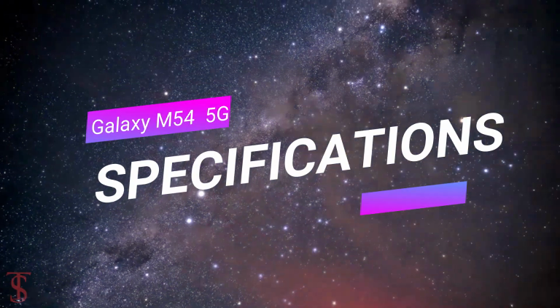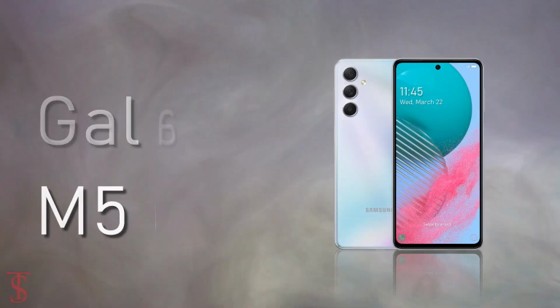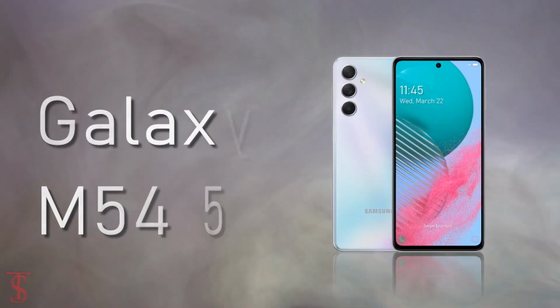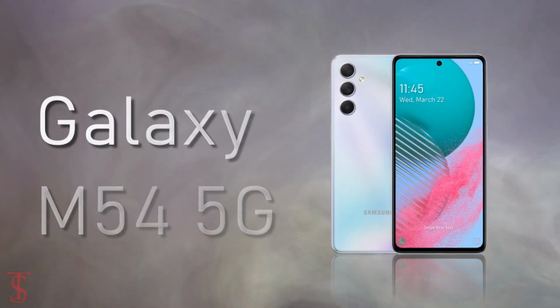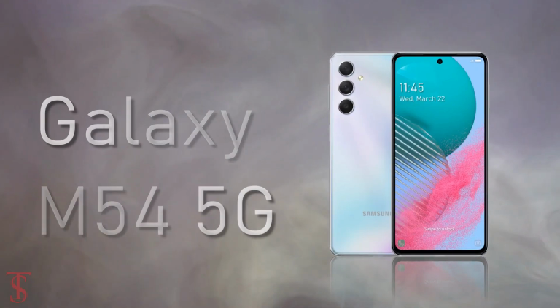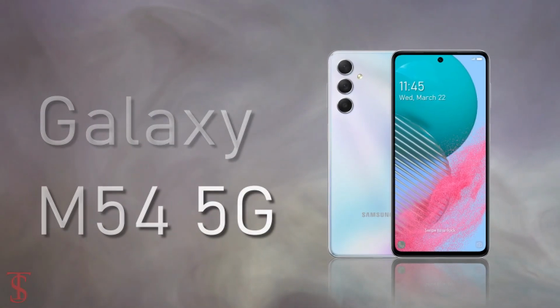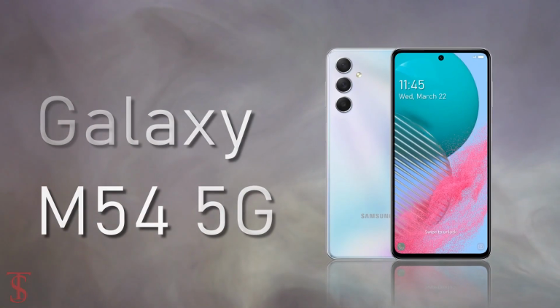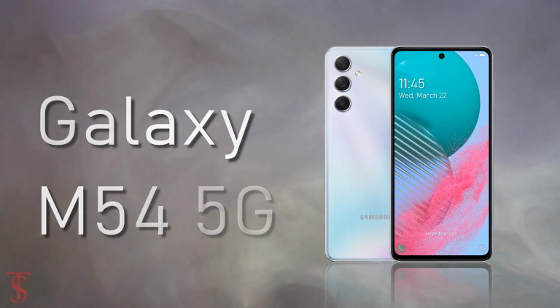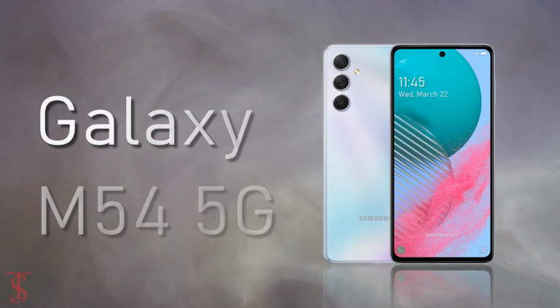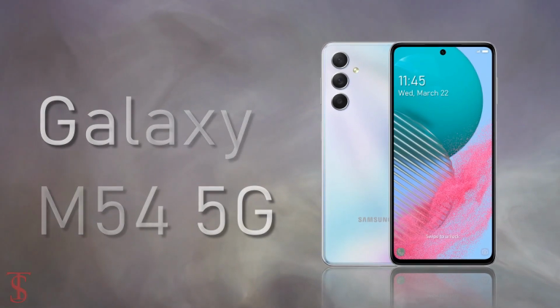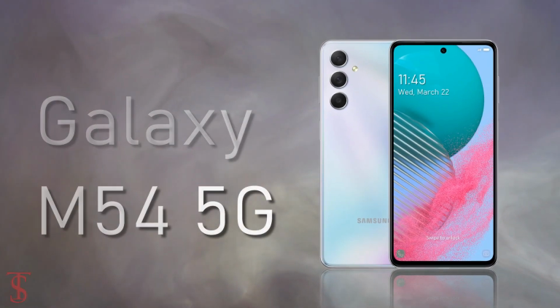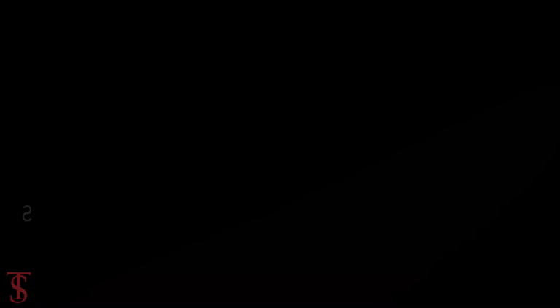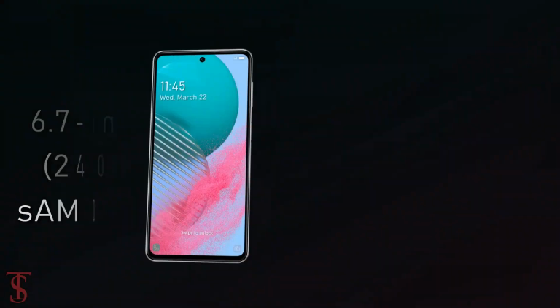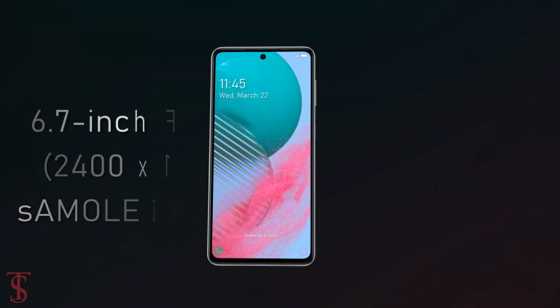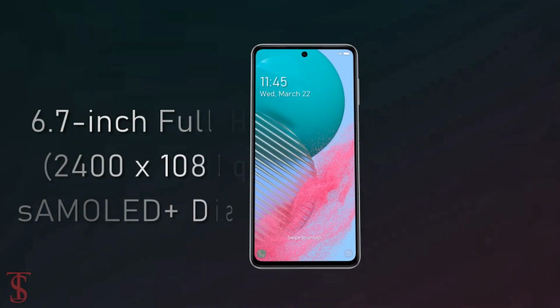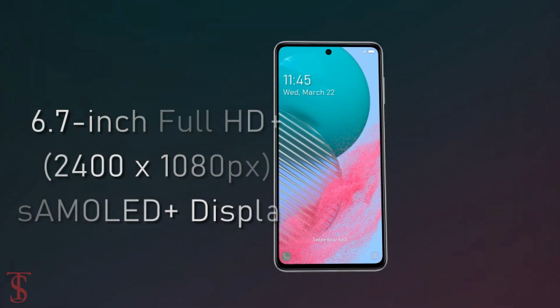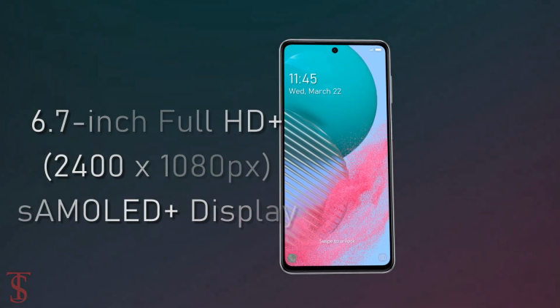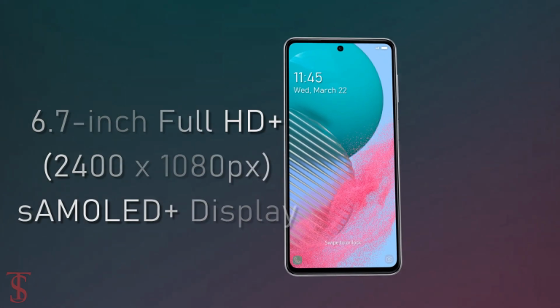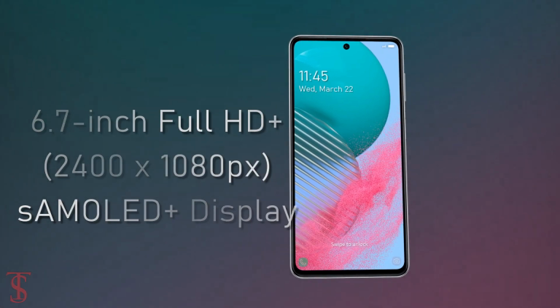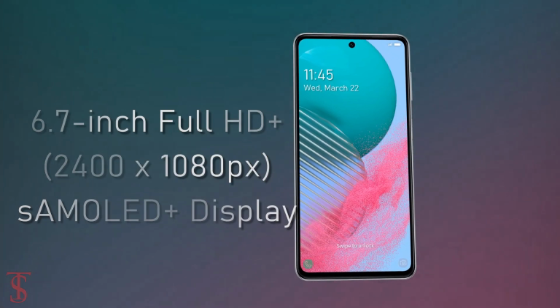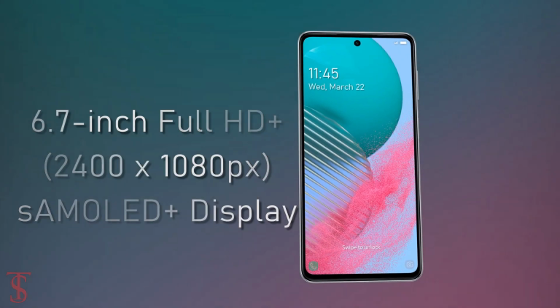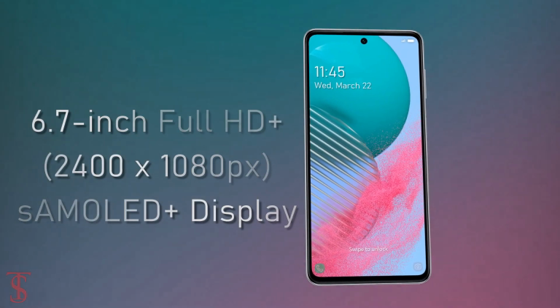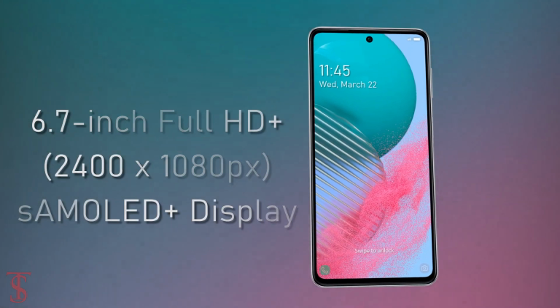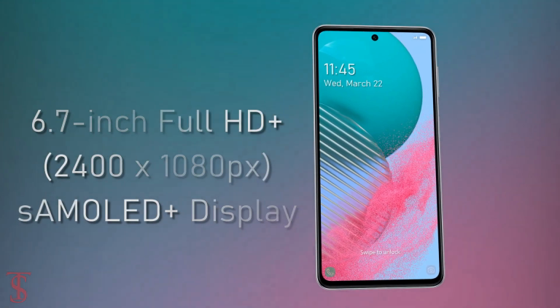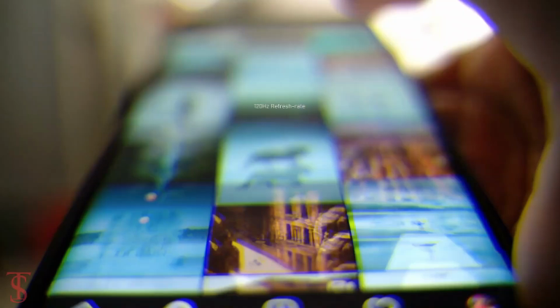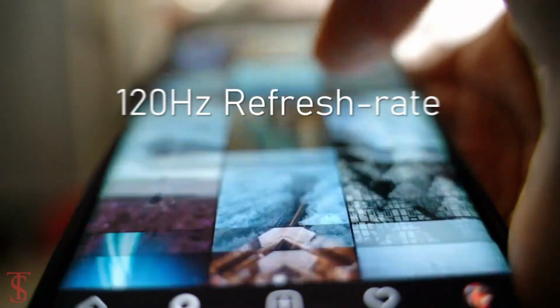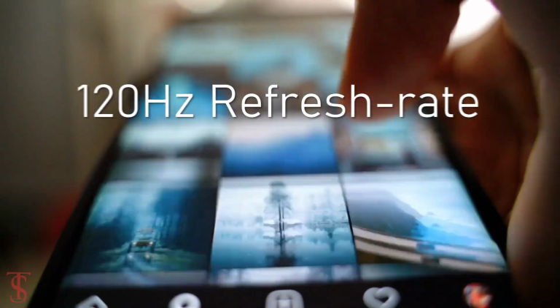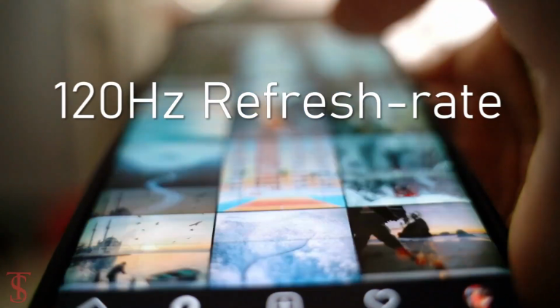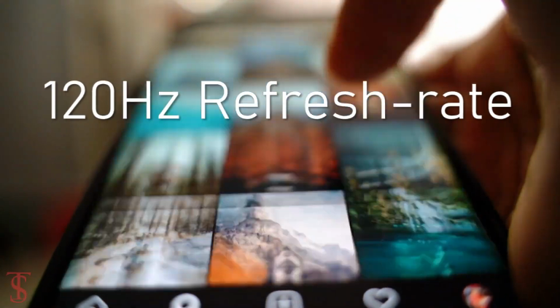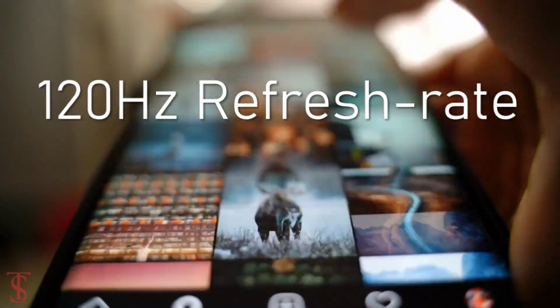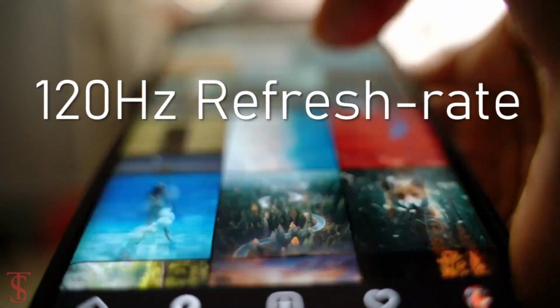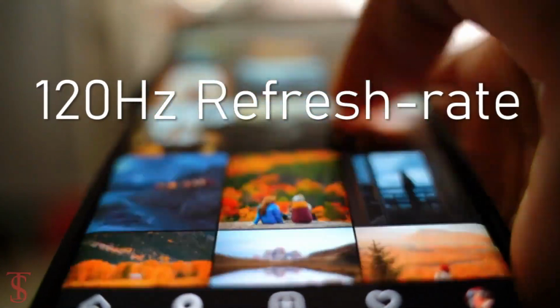The Galaxy M54 5G features a tall 6.7-inch Full HD+ Super AMOLED Plus display with 120Hz refresh rate support.